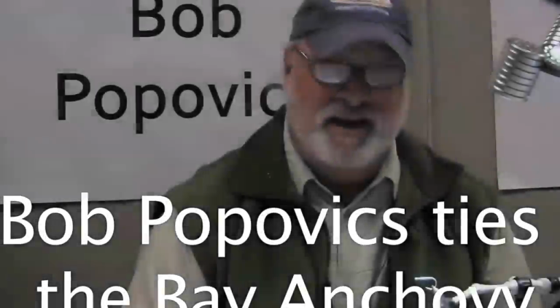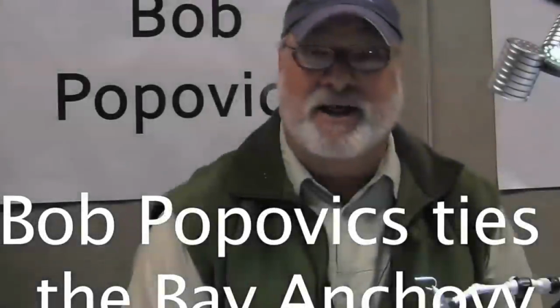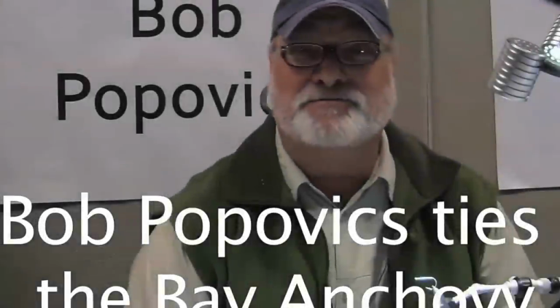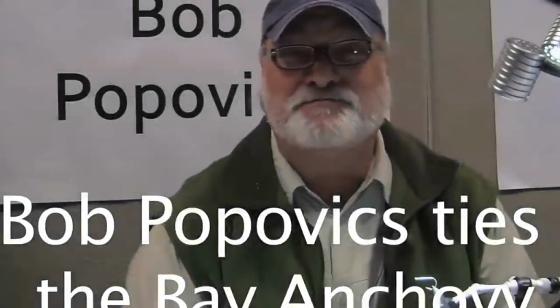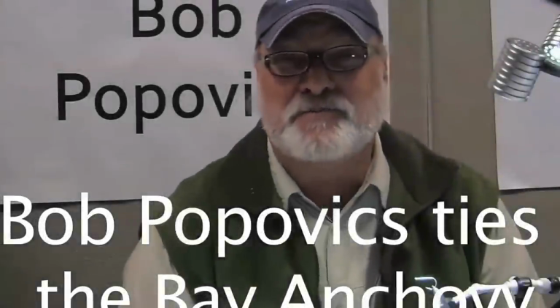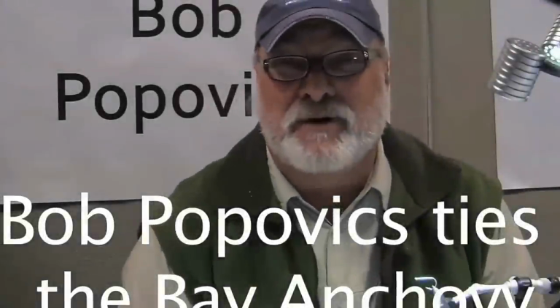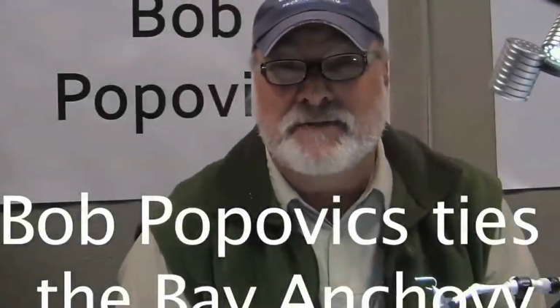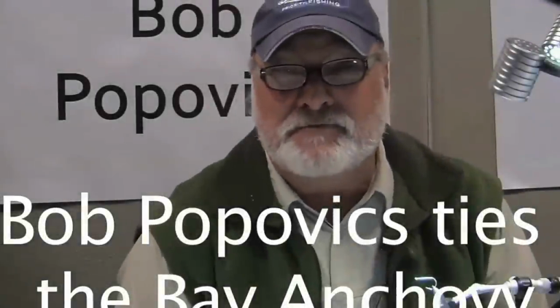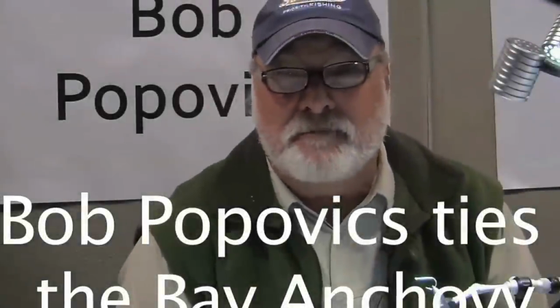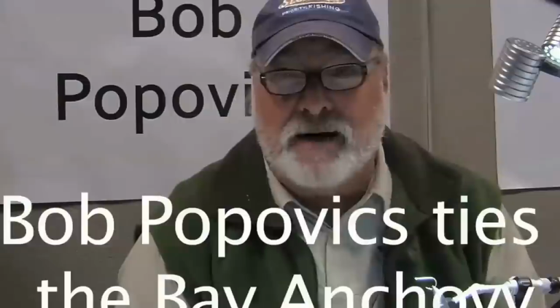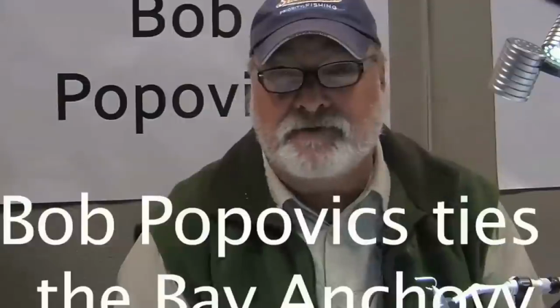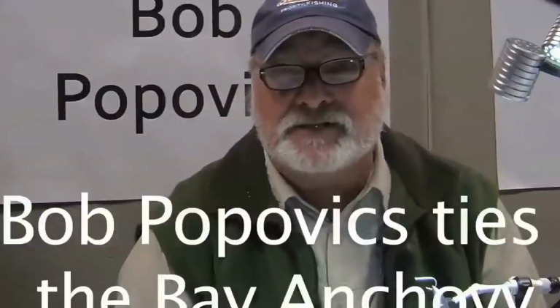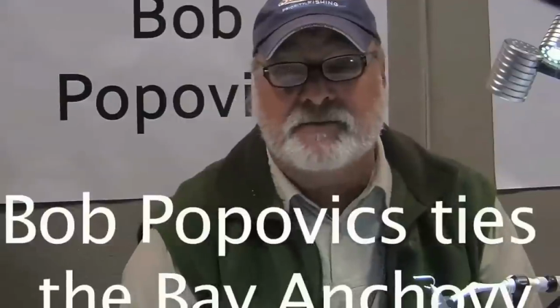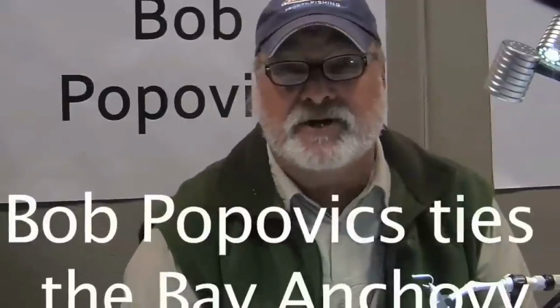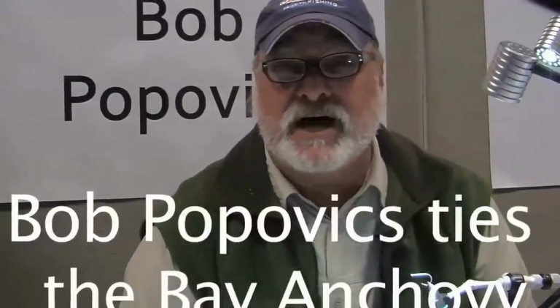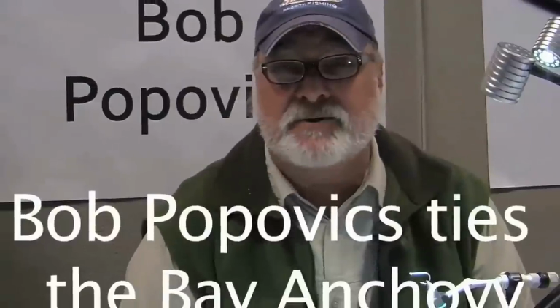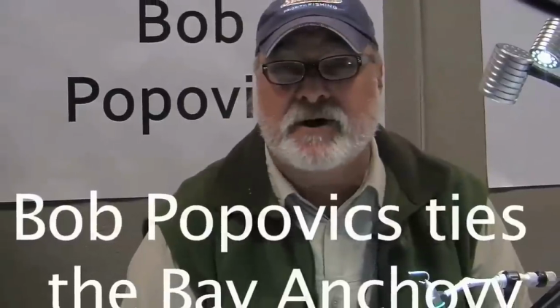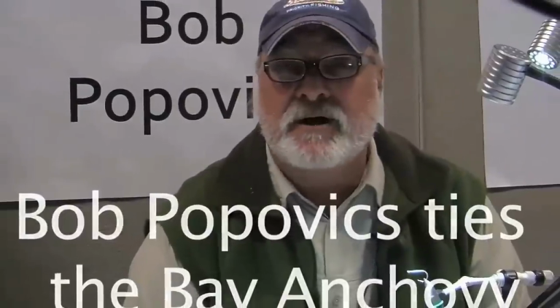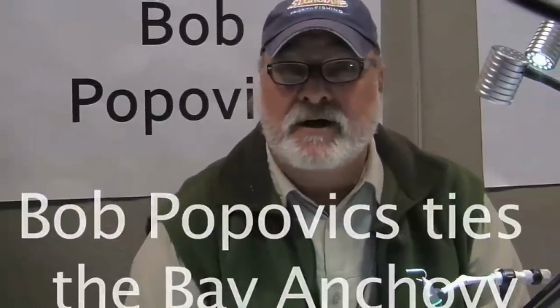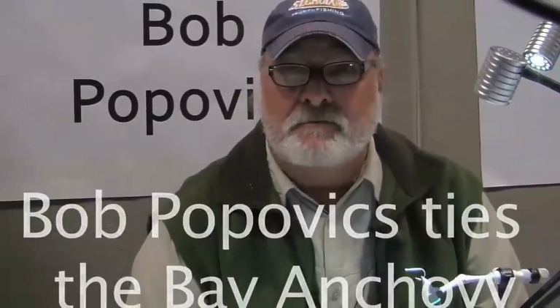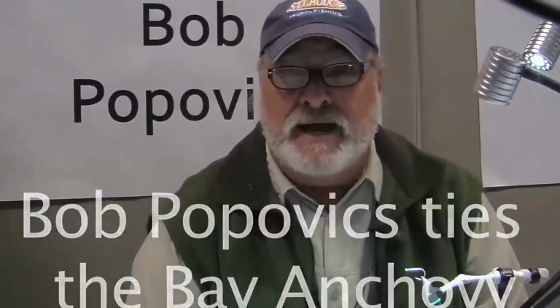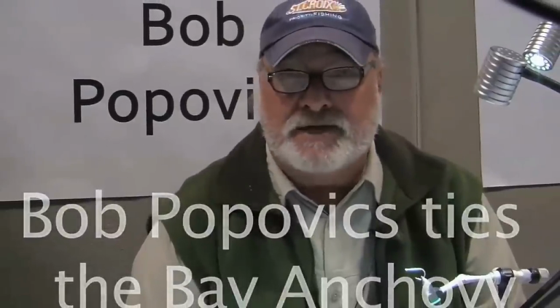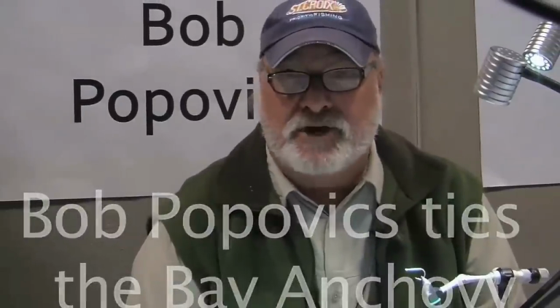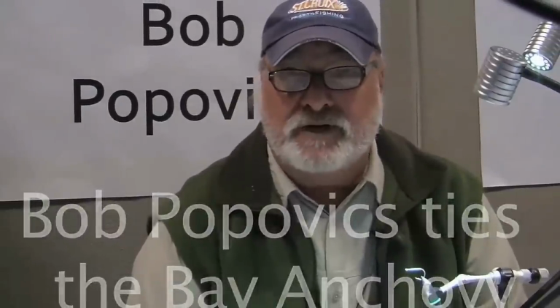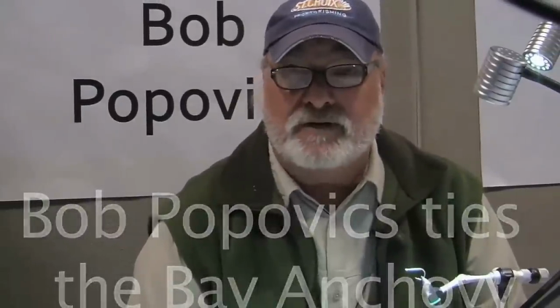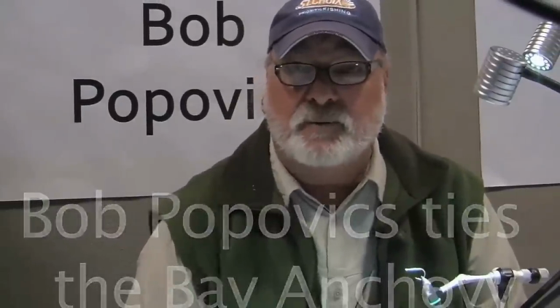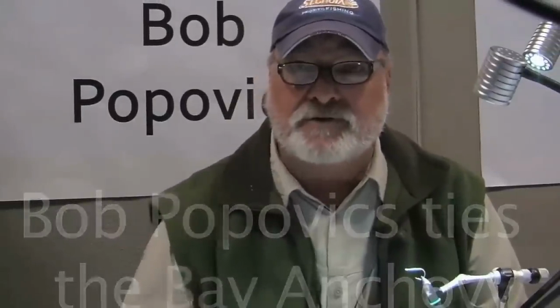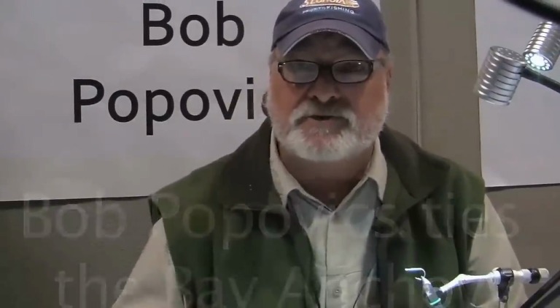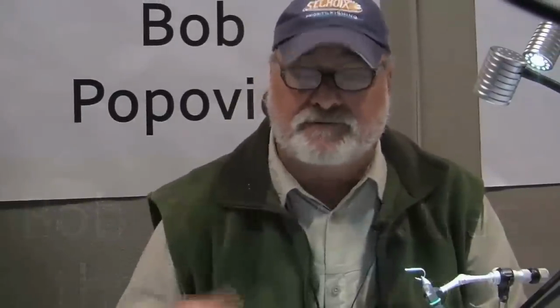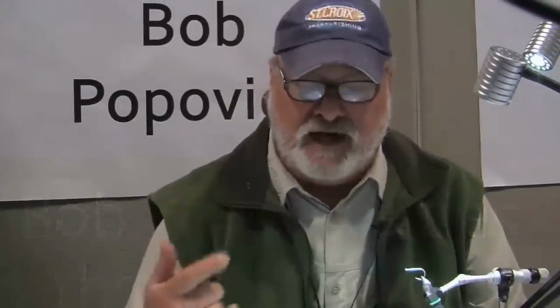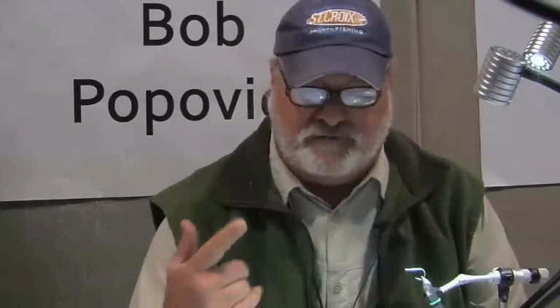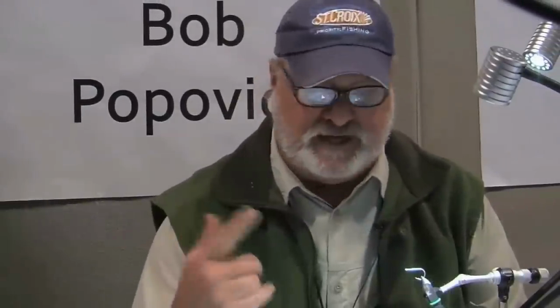Hello, my name is Bob Popovics and I'm going to tie you a Bay Anchovy with new TuffFly Flex.